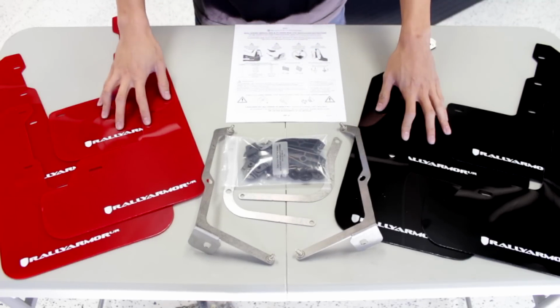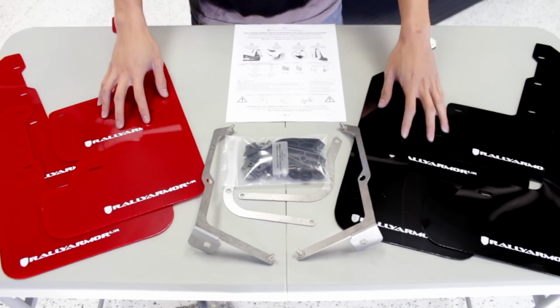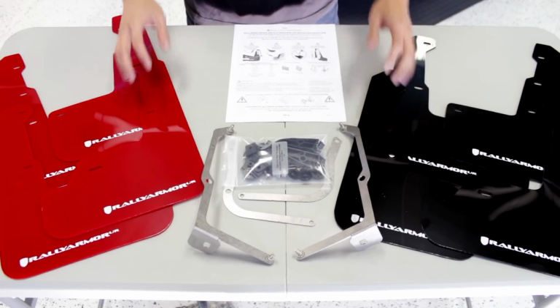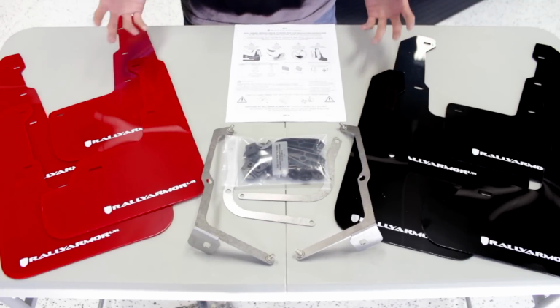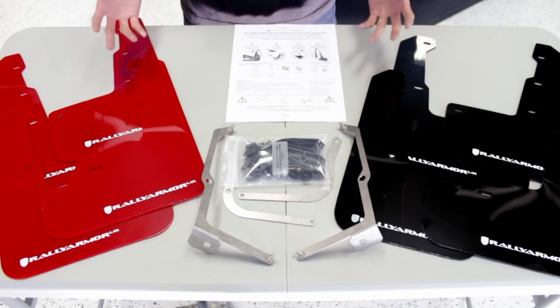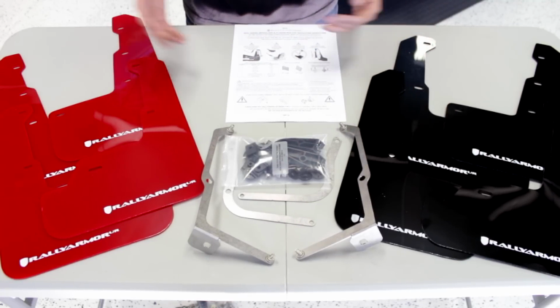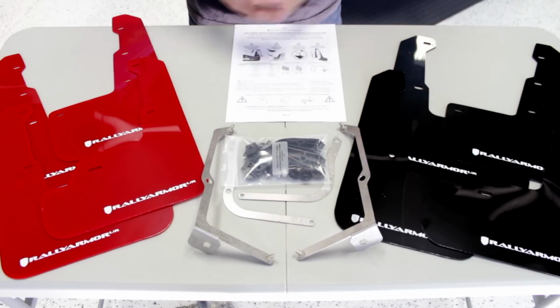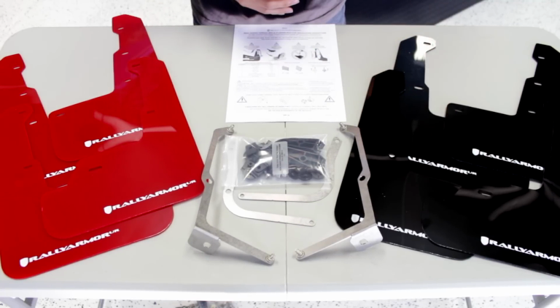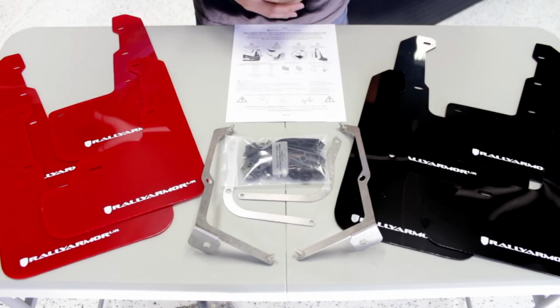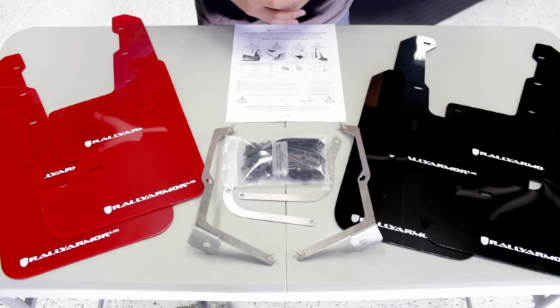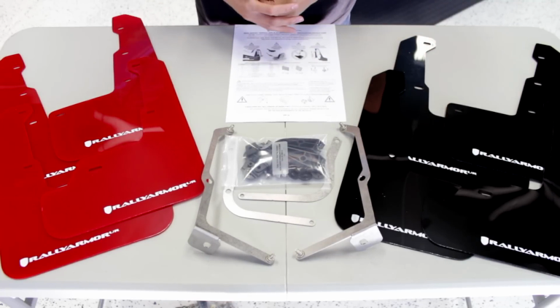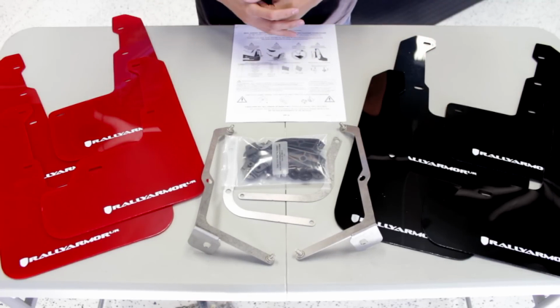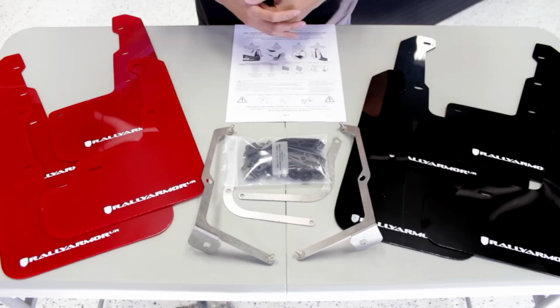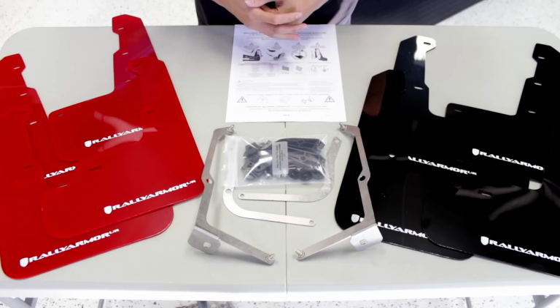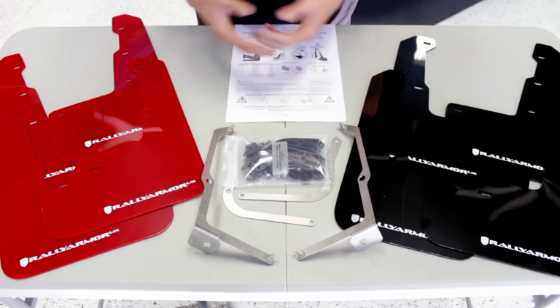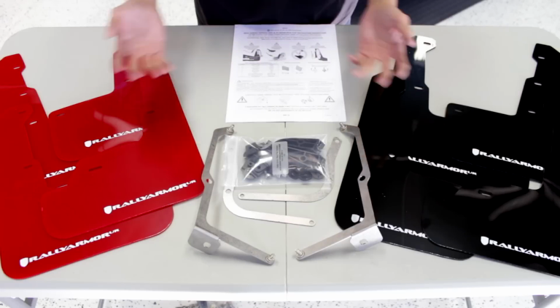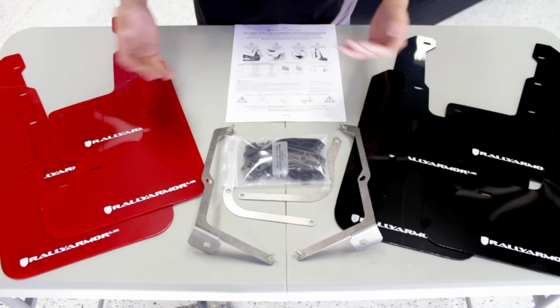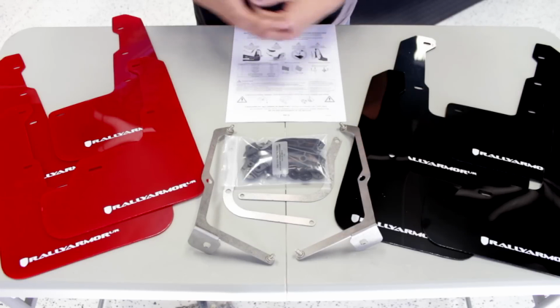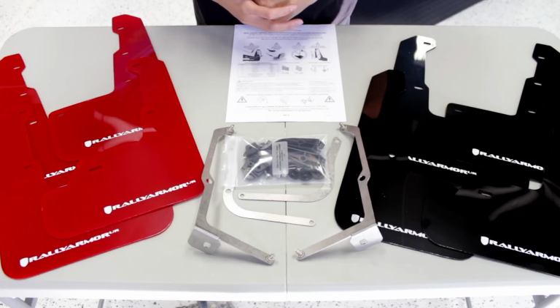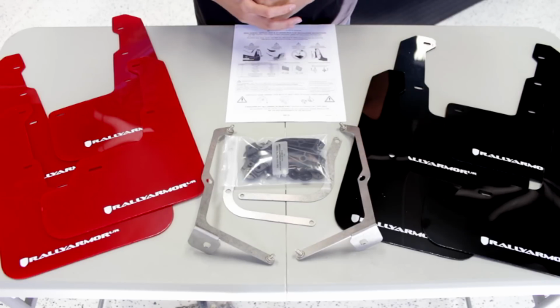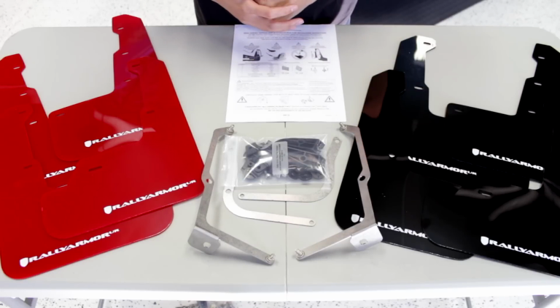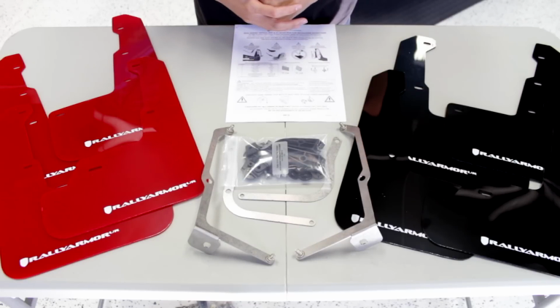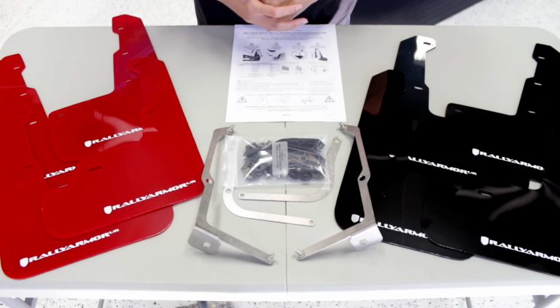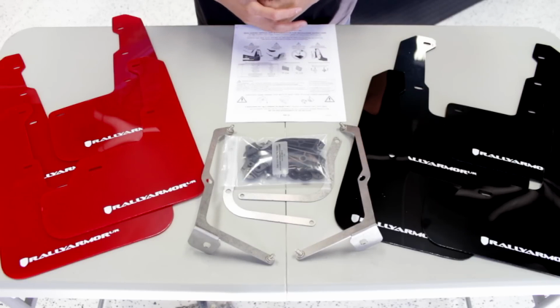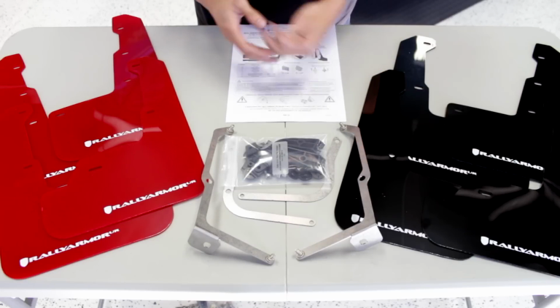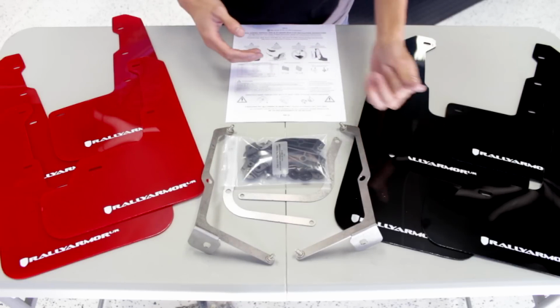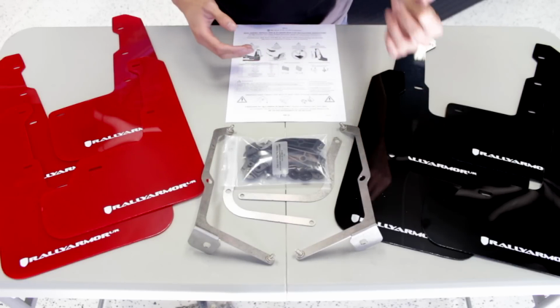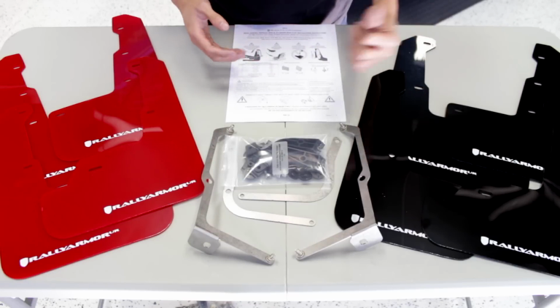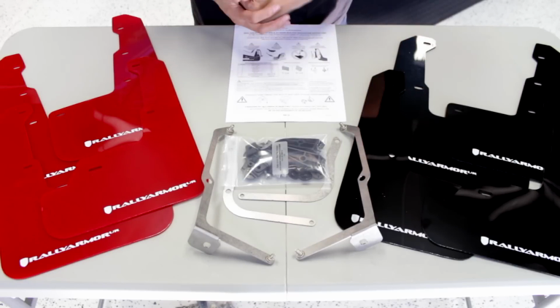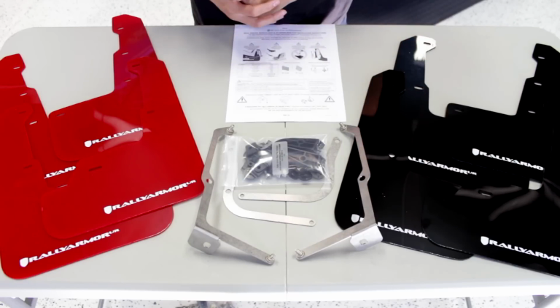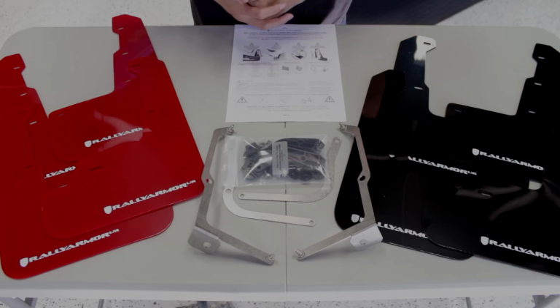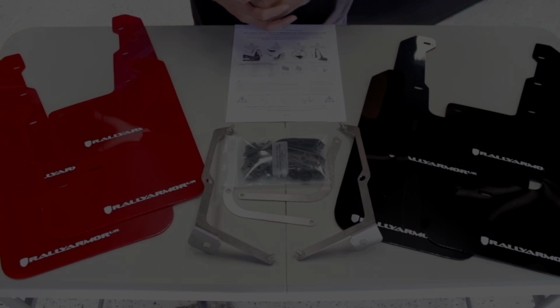Now that we've taken a look at the actual kits themselves, let's get them installed on the car and see how they look.